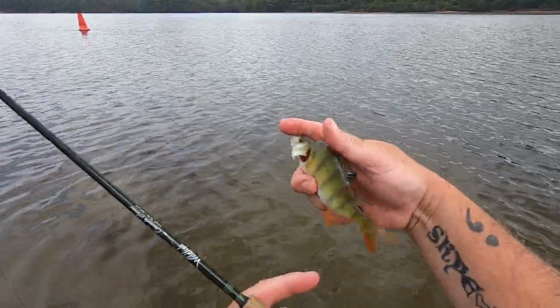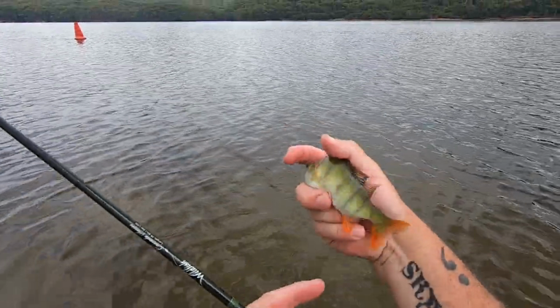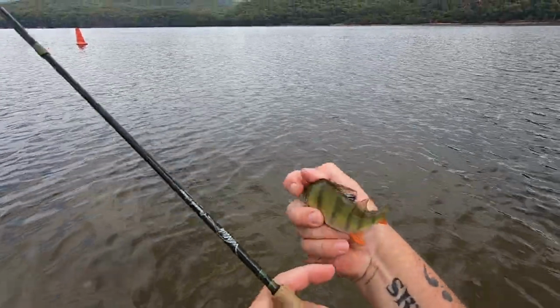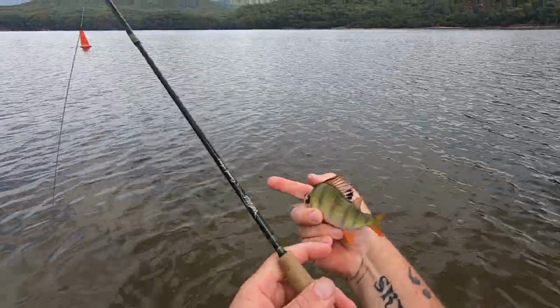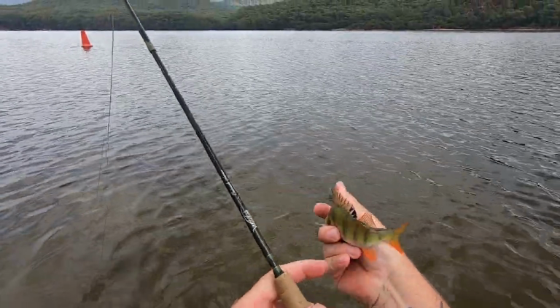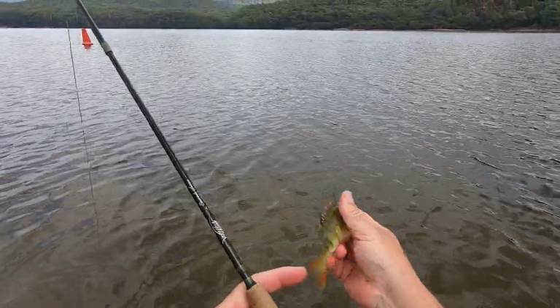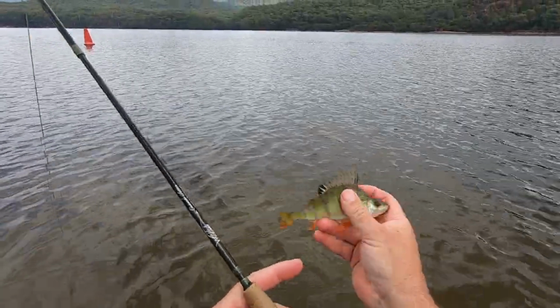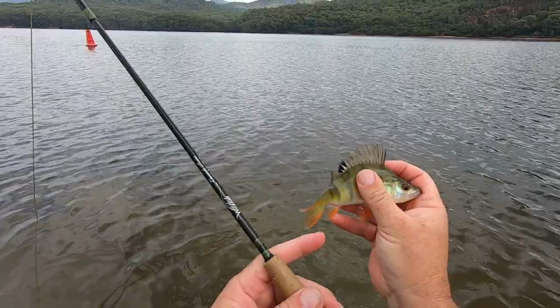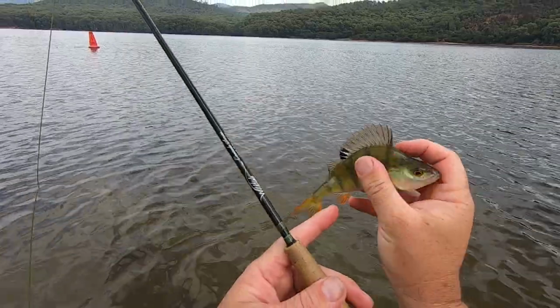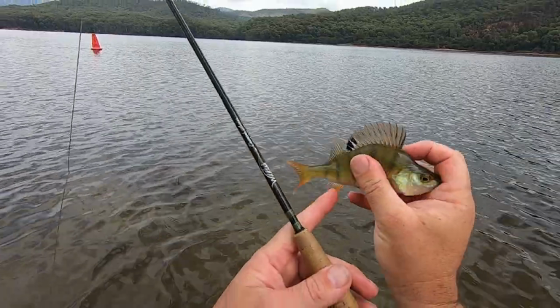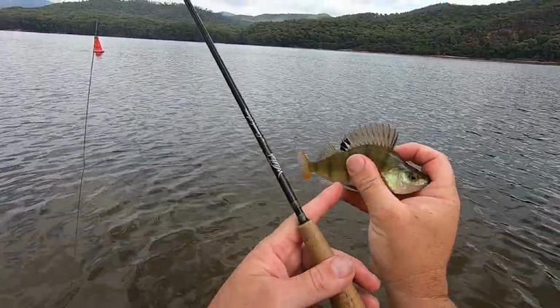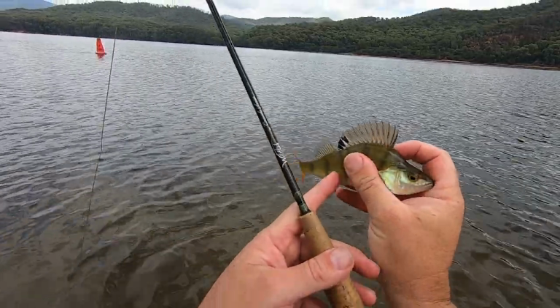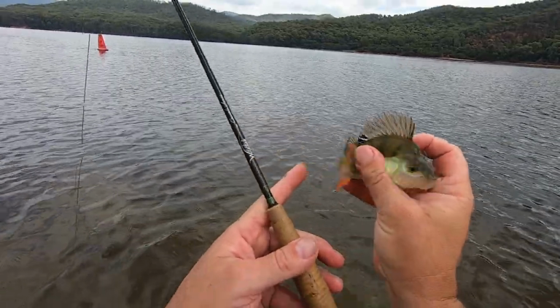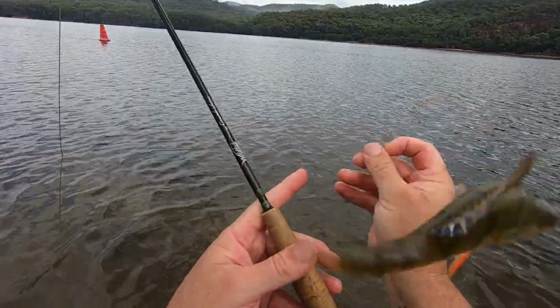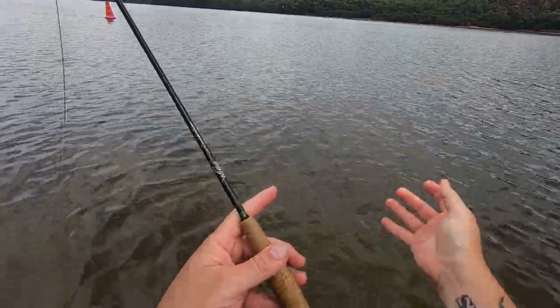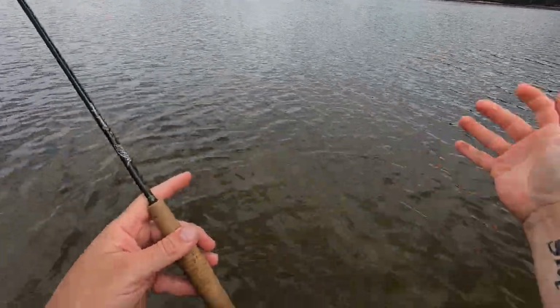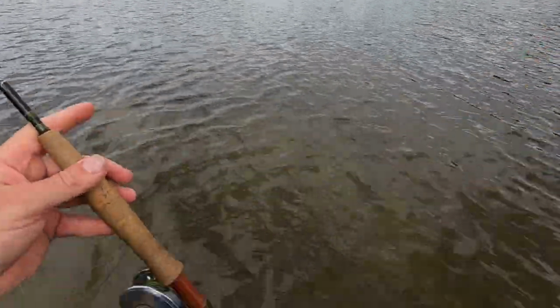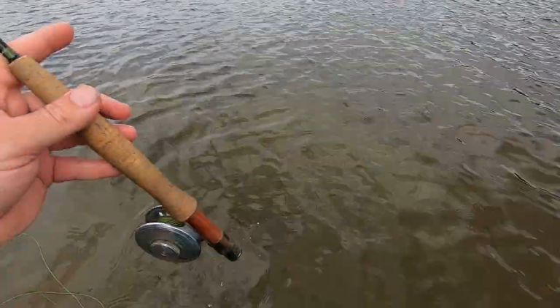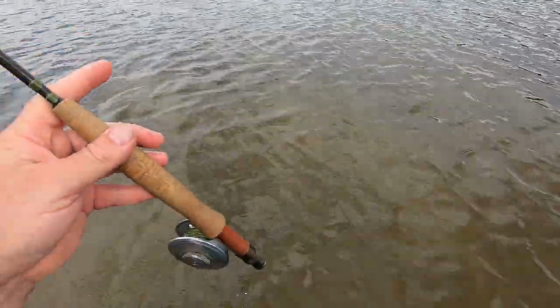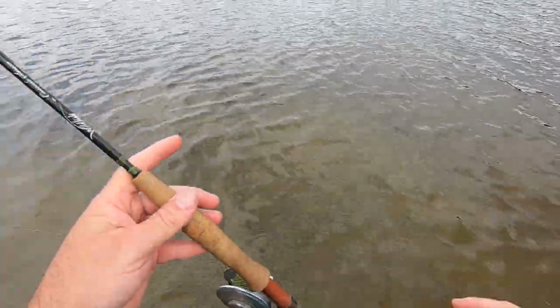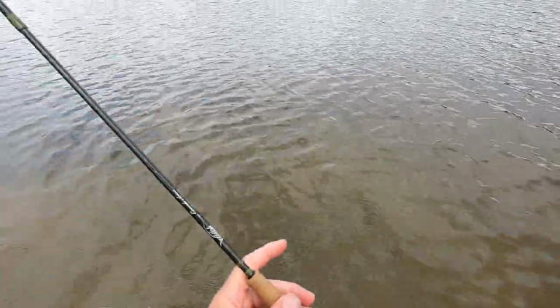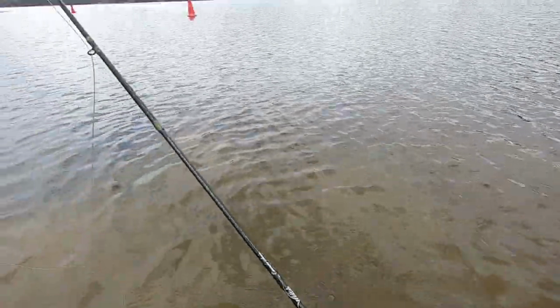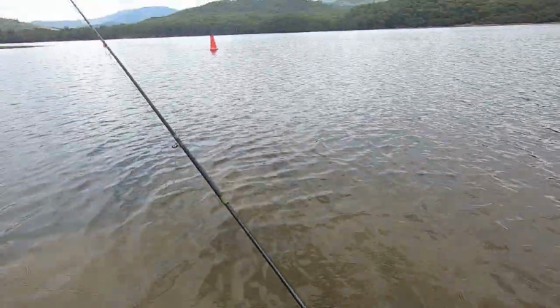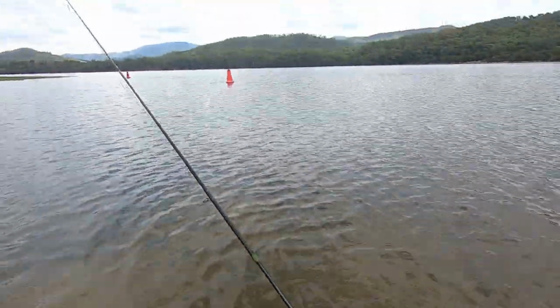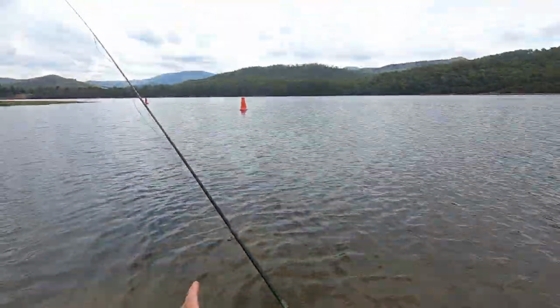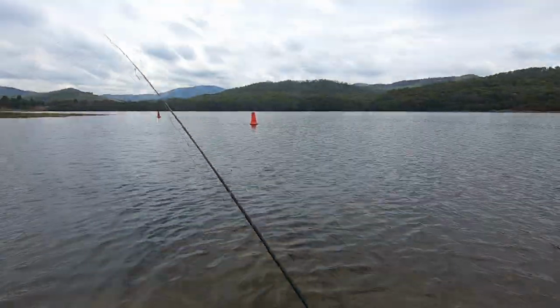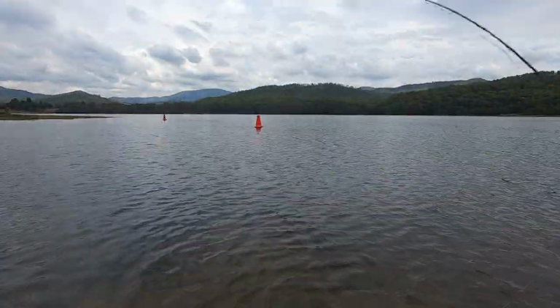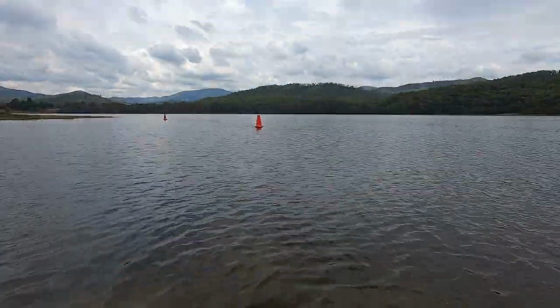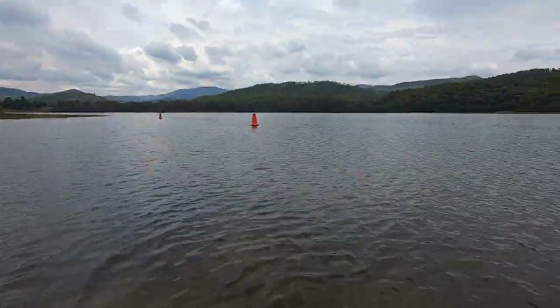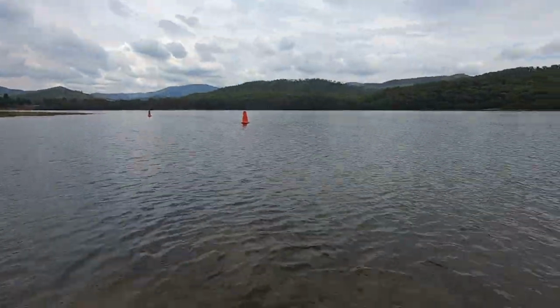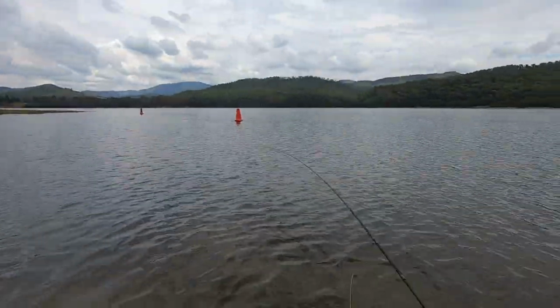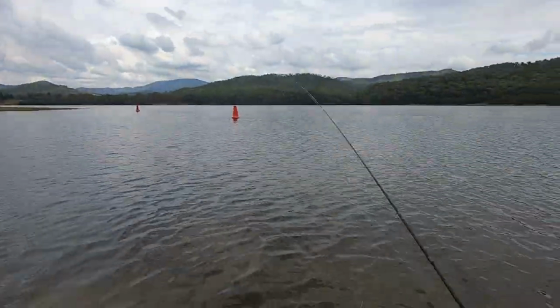I caught one of these like this last week with these bent tails. Bit of a mystery as to why that happens.